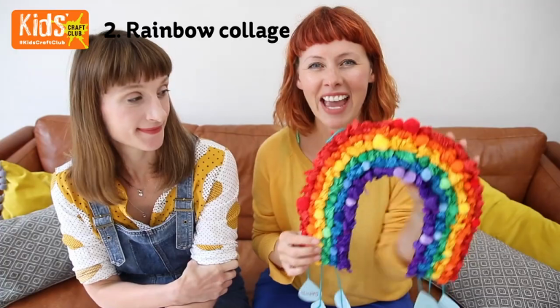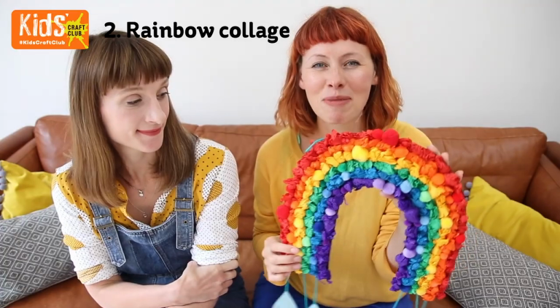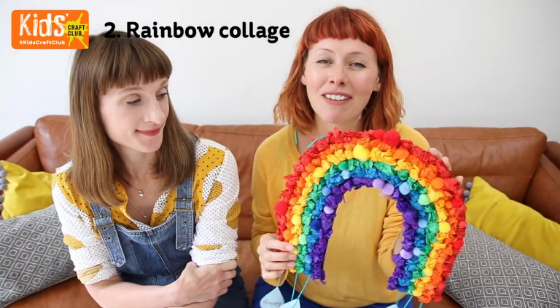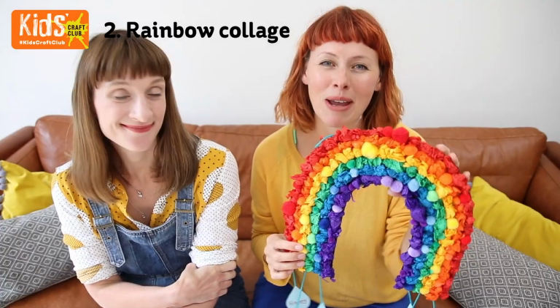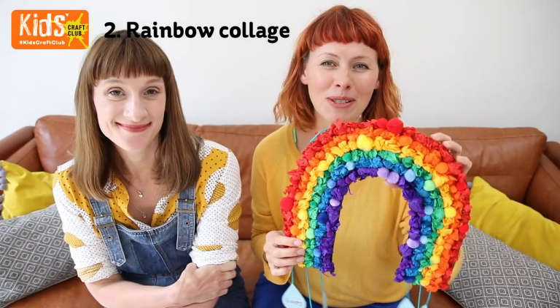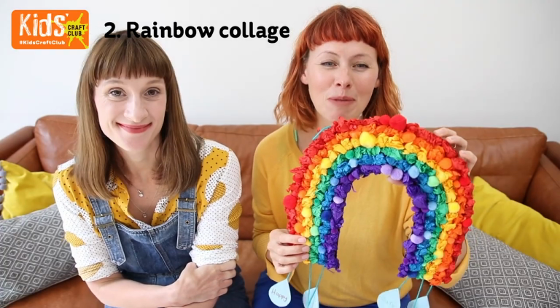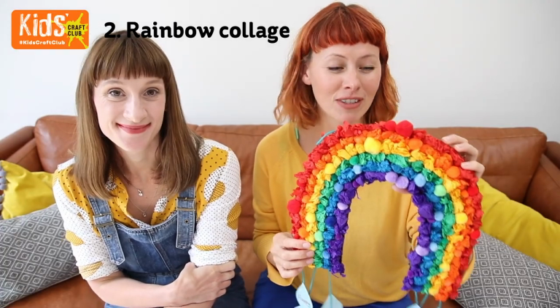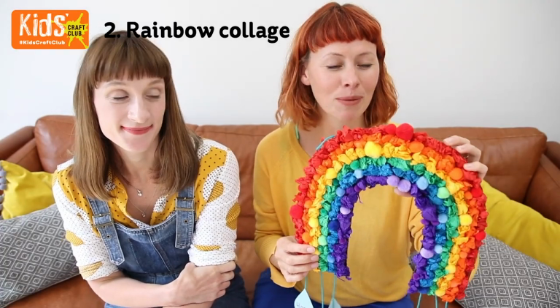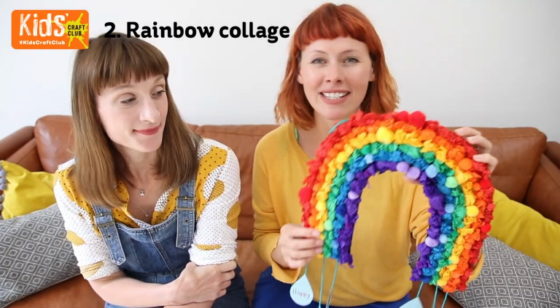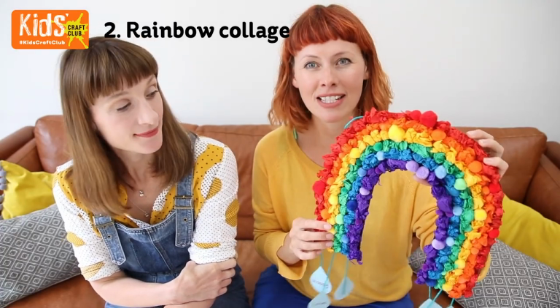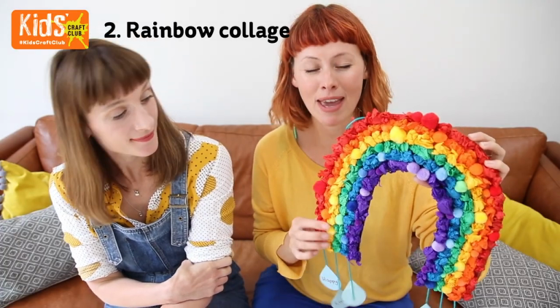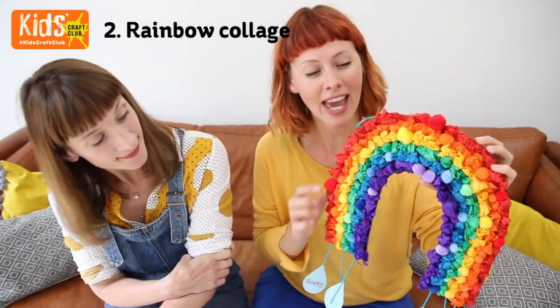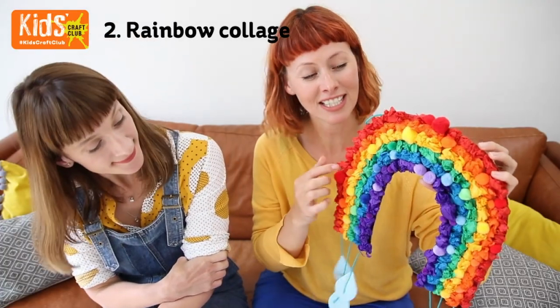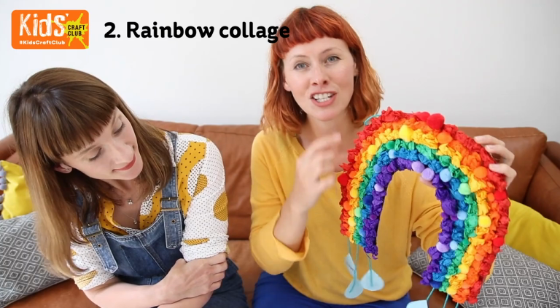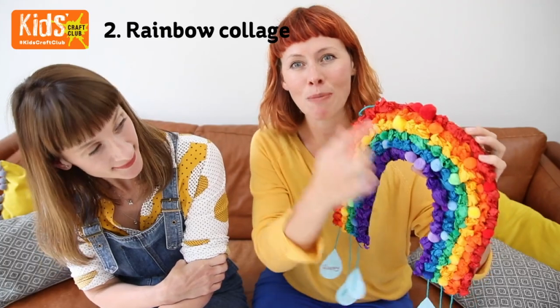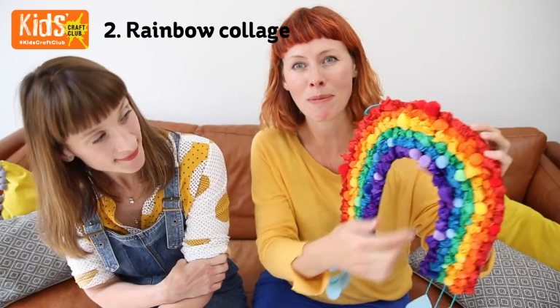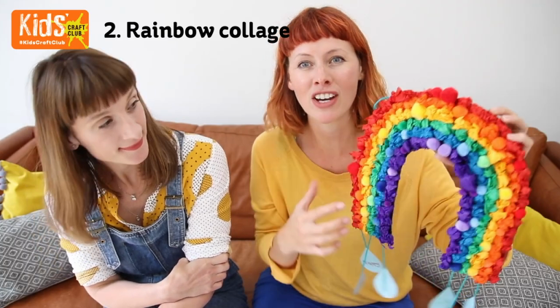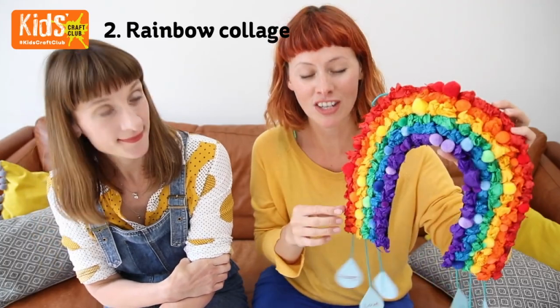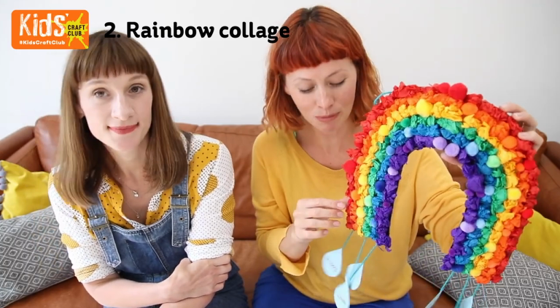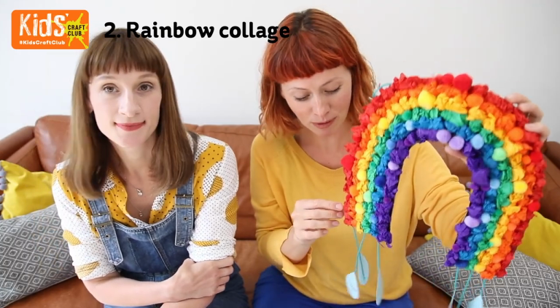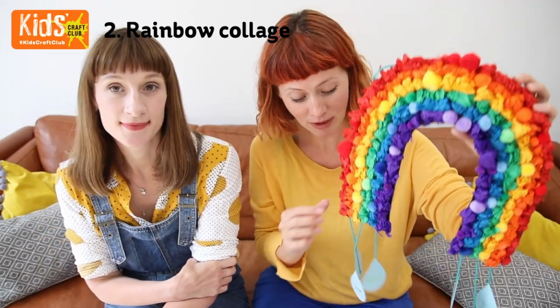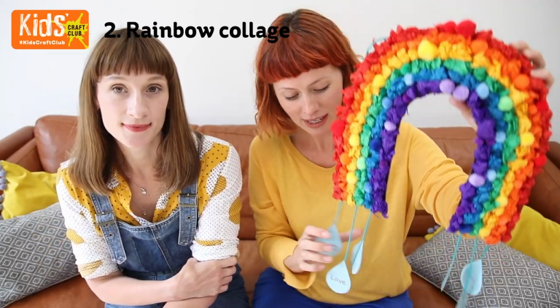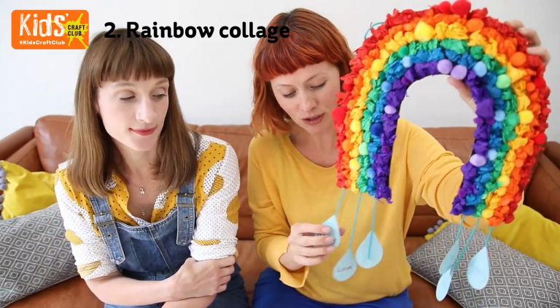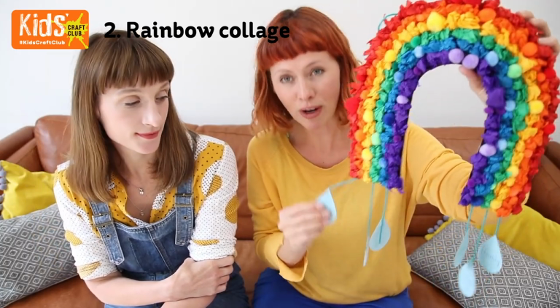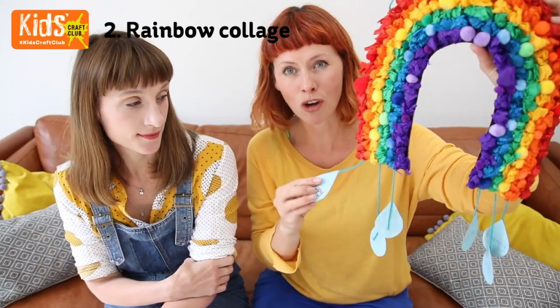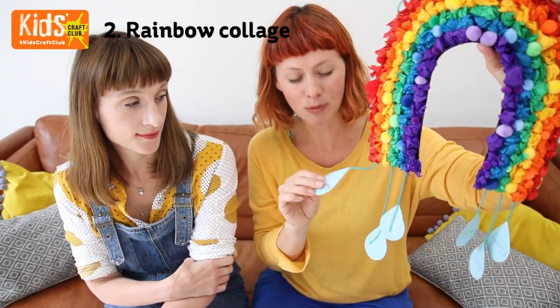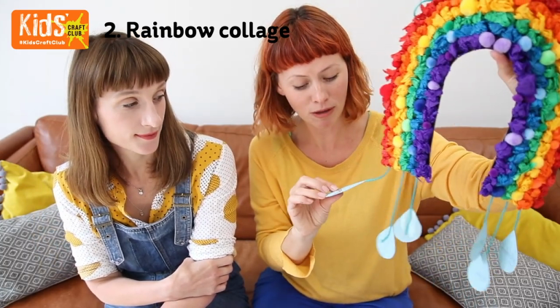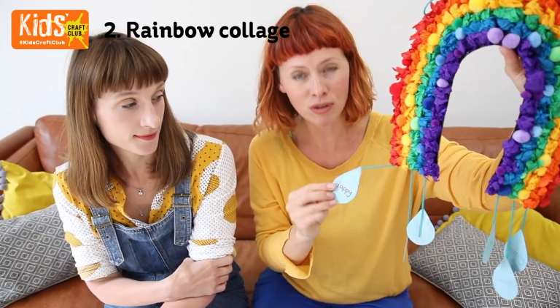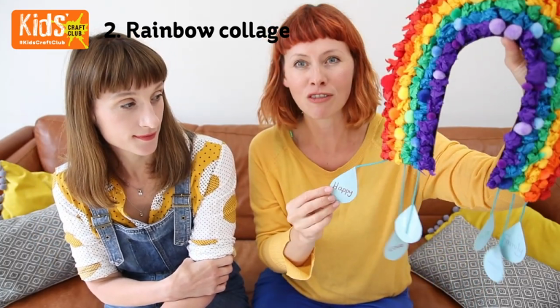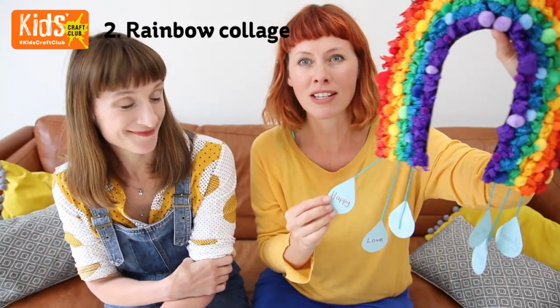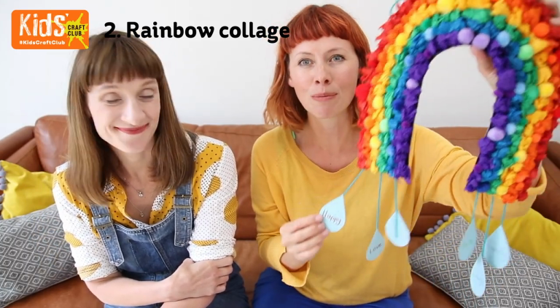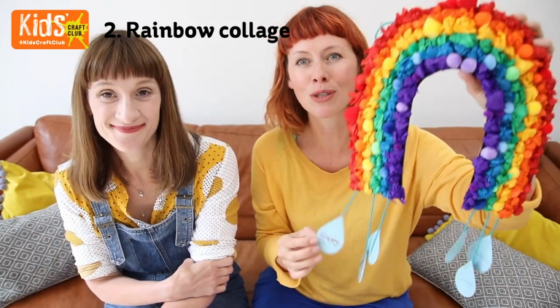Everybody loves rainbows at the moment so we decided to make a tissue paper version, complete with little raindrops with positive words at the bottom.